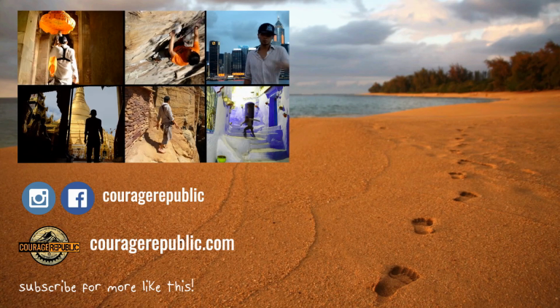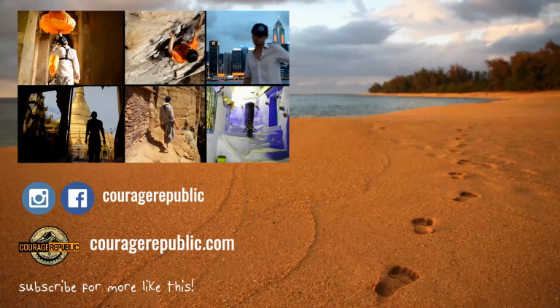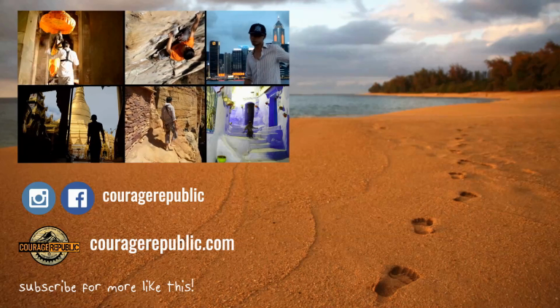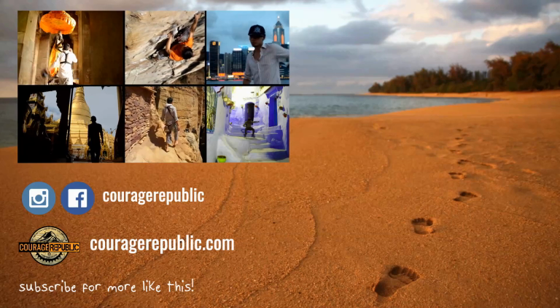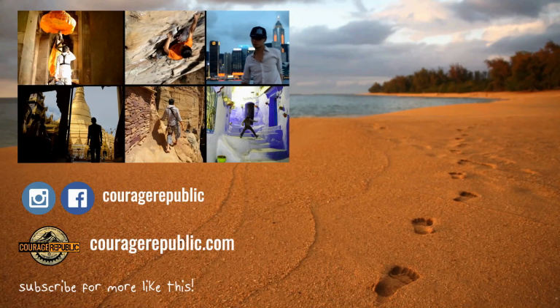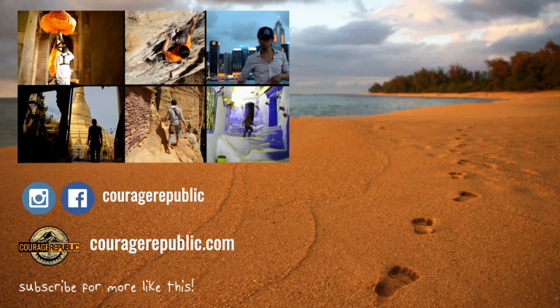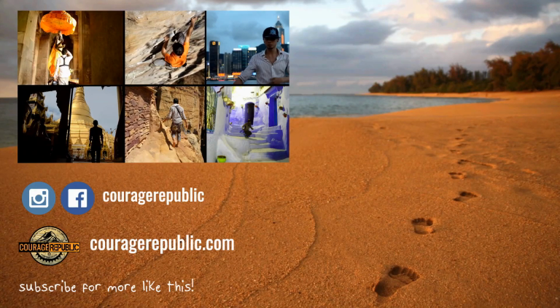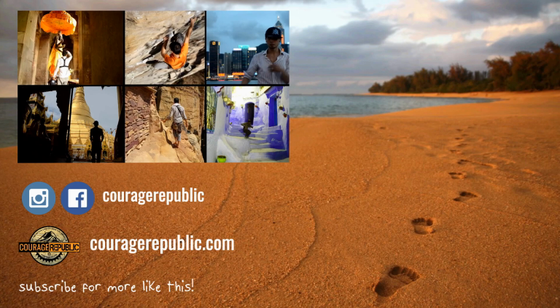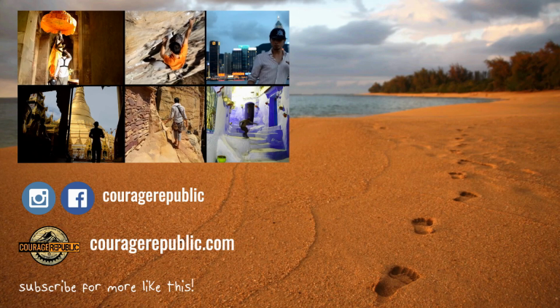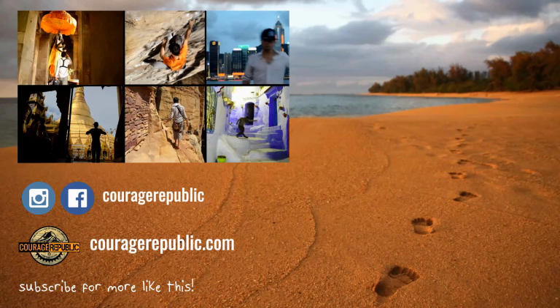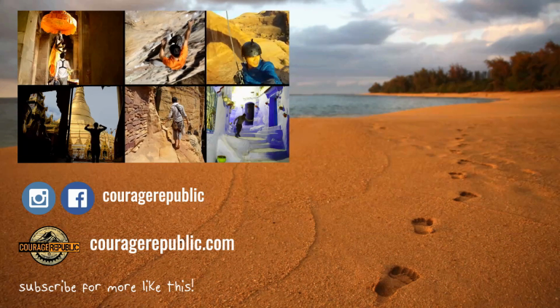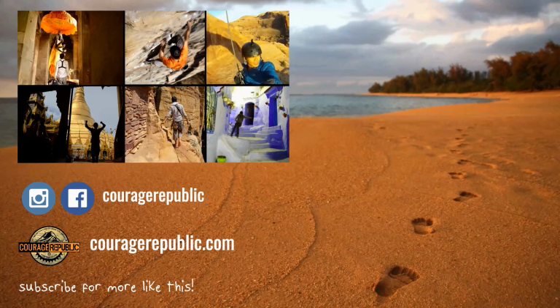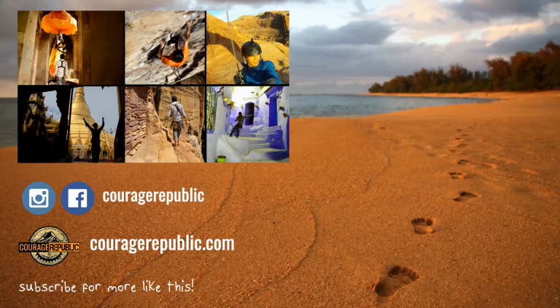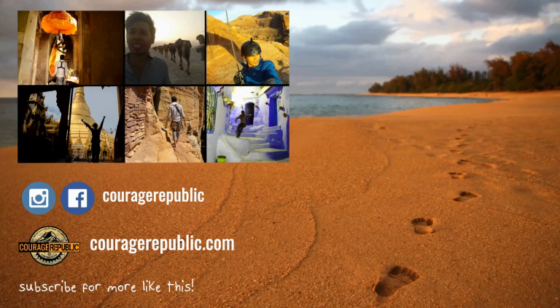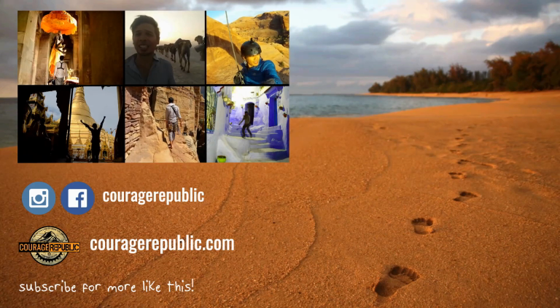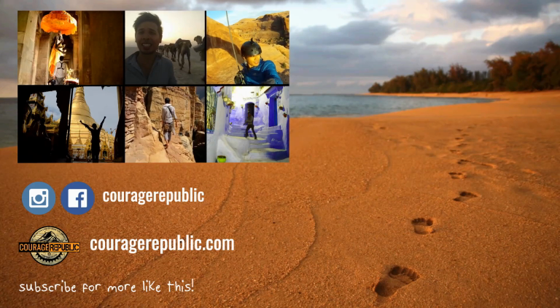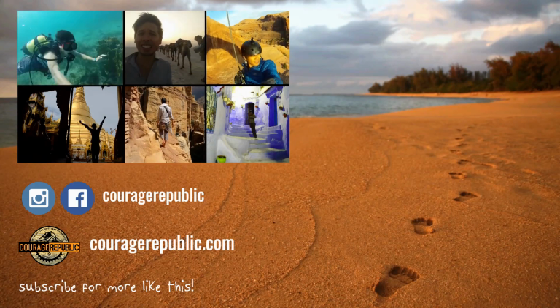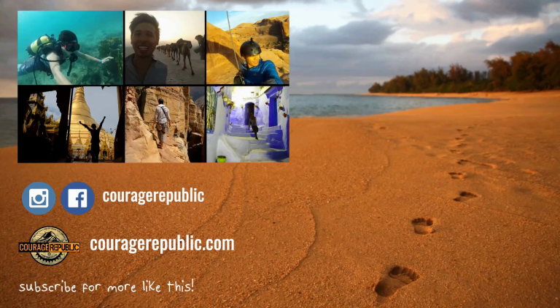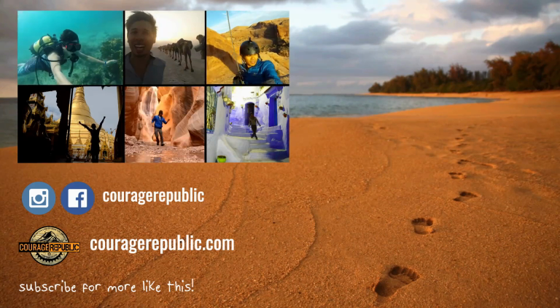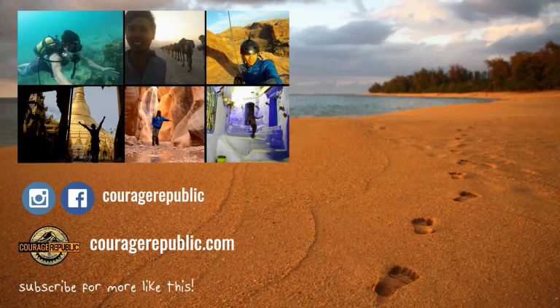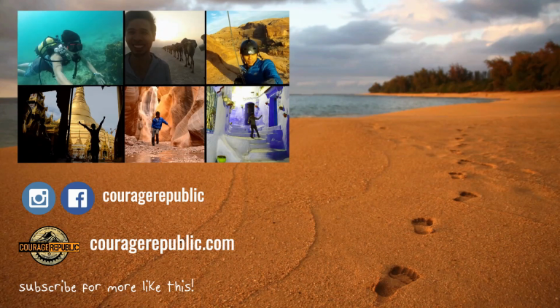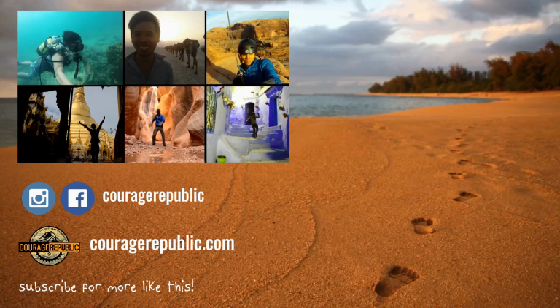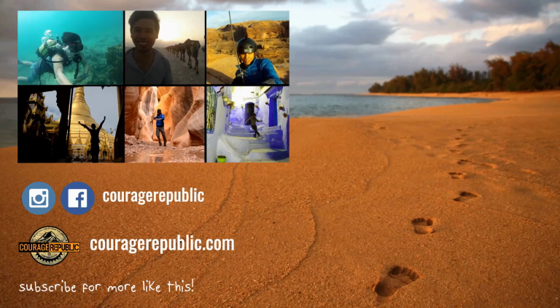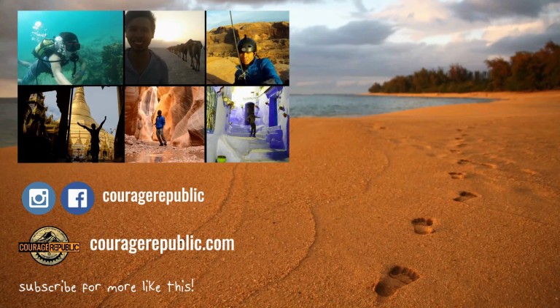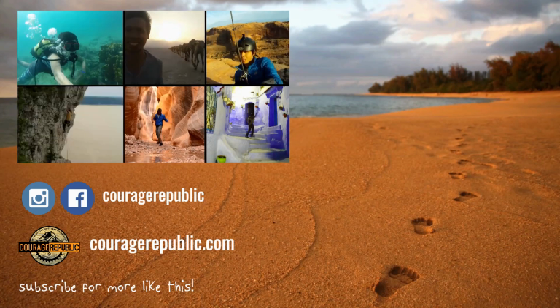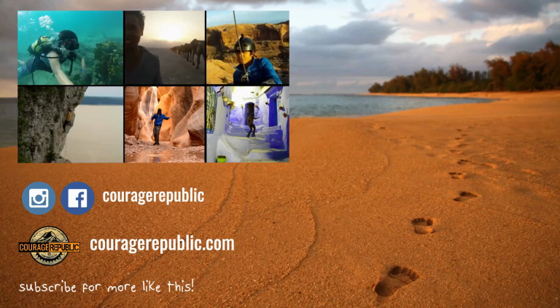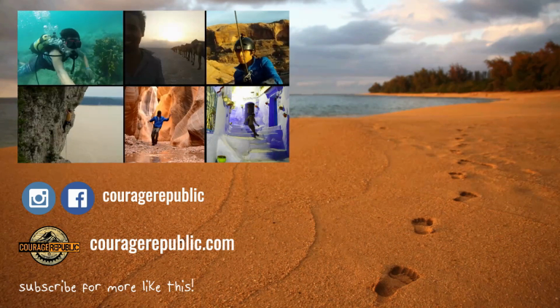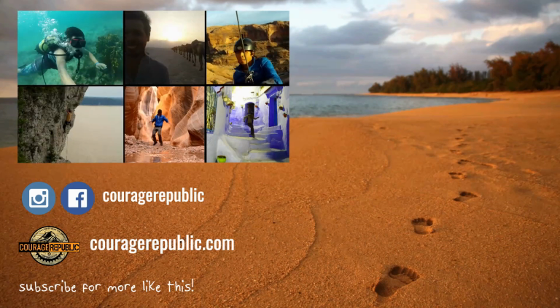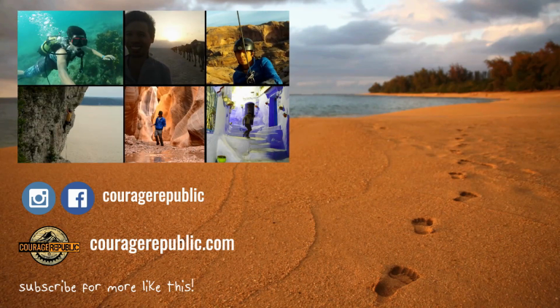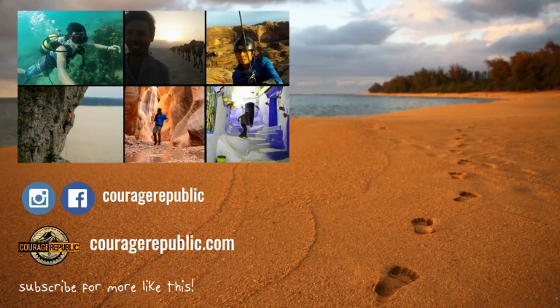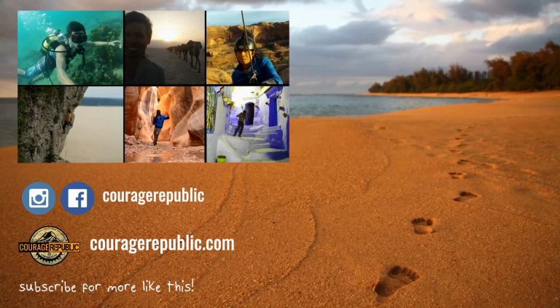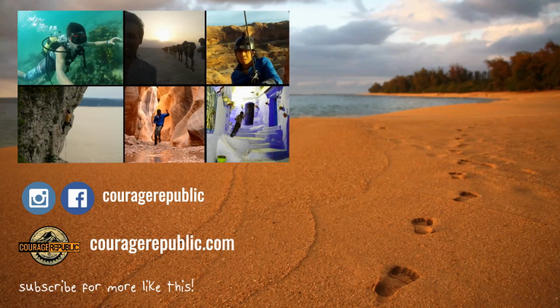My name is Jesse, and I'm on an adventurous quest to face all my fears and learn as many skills as possible.